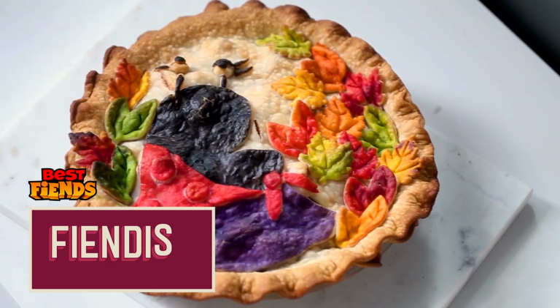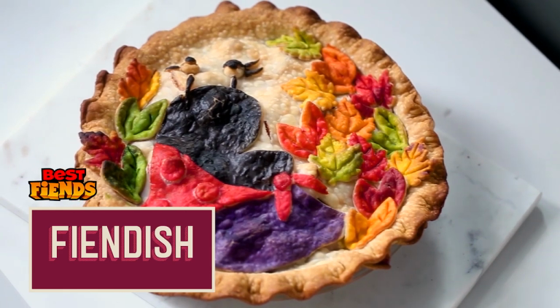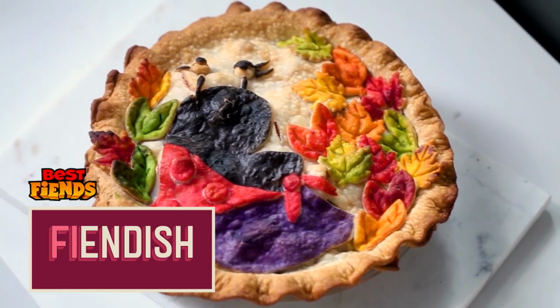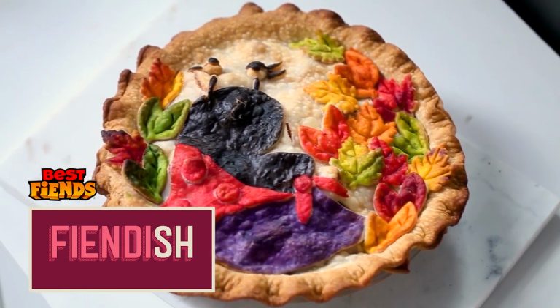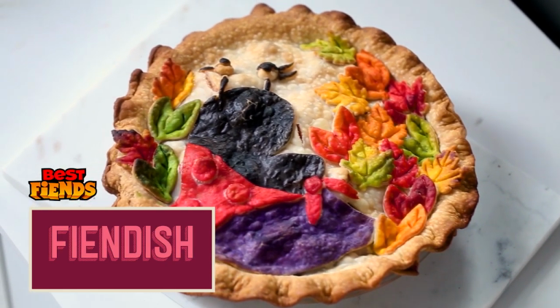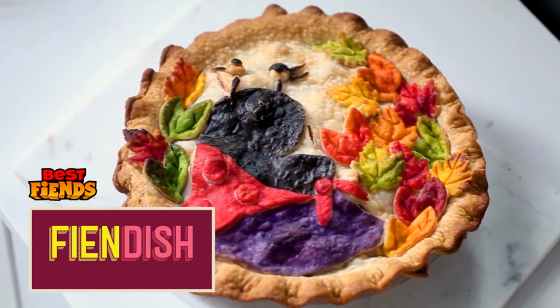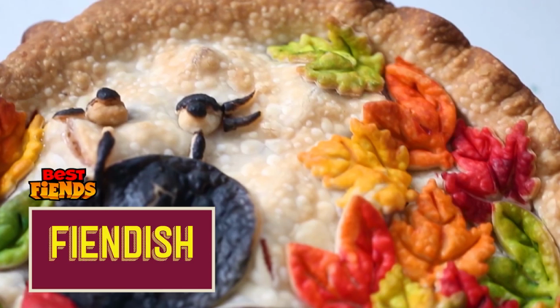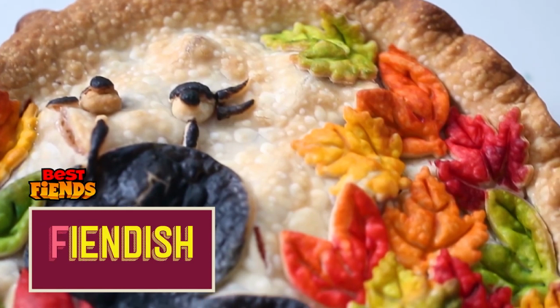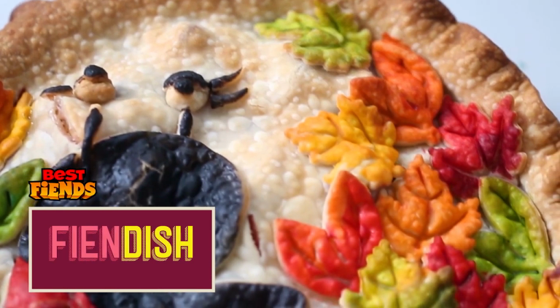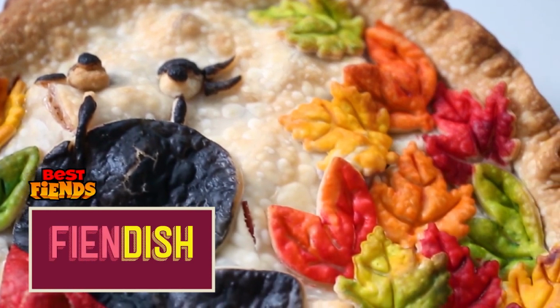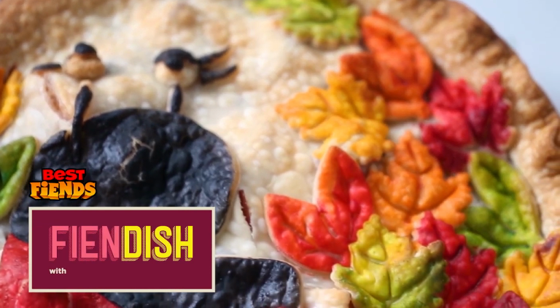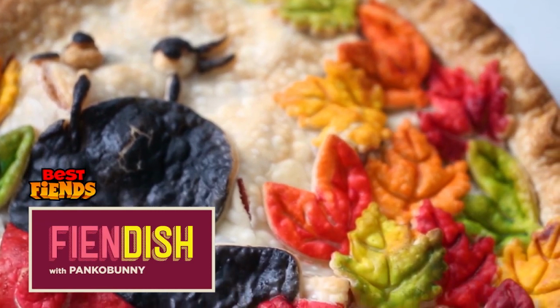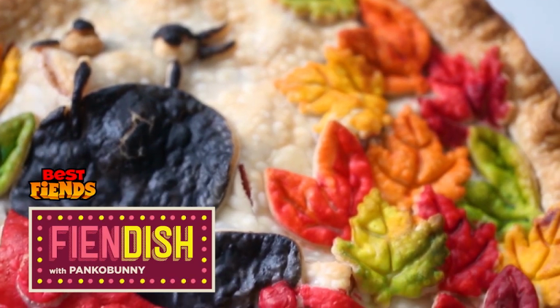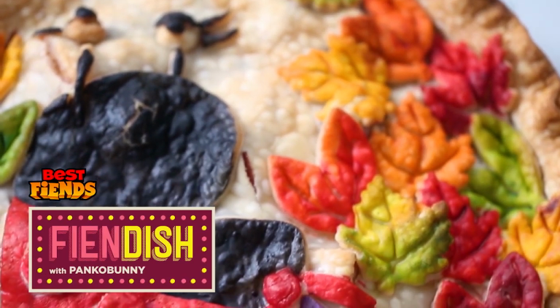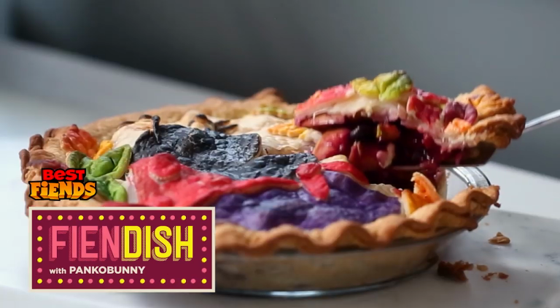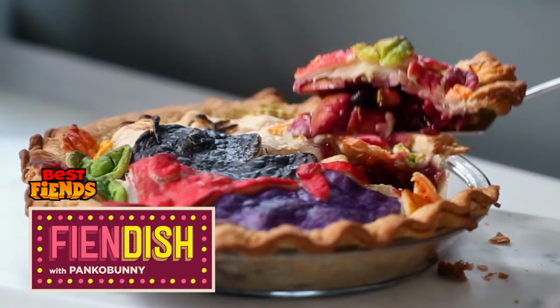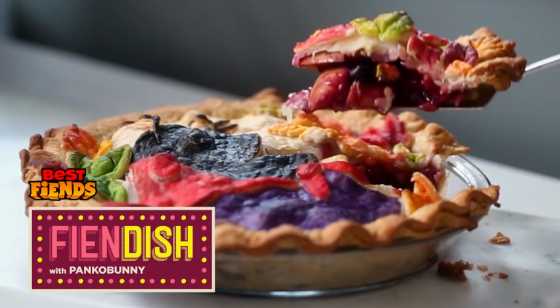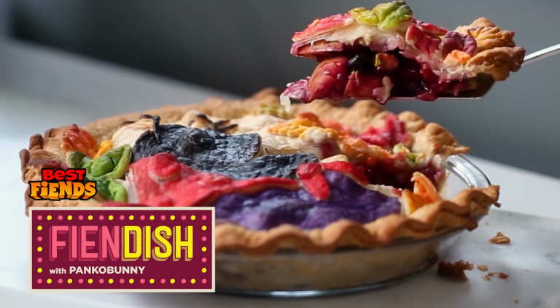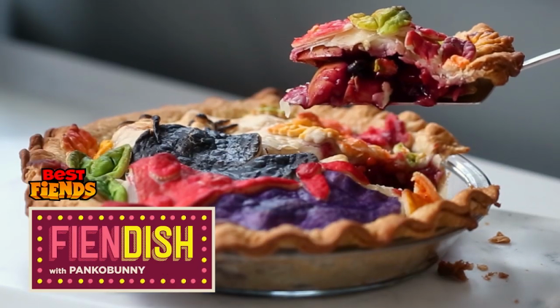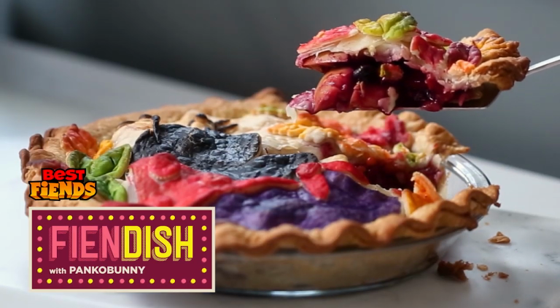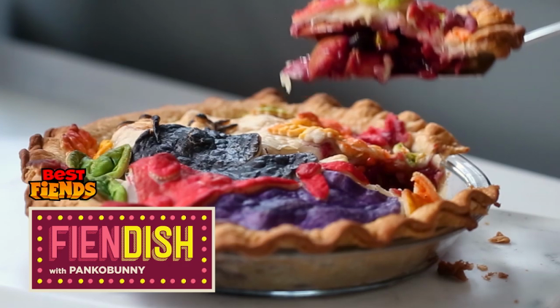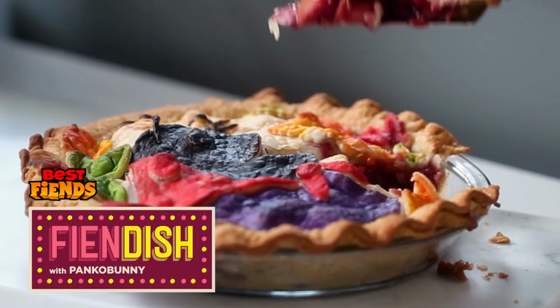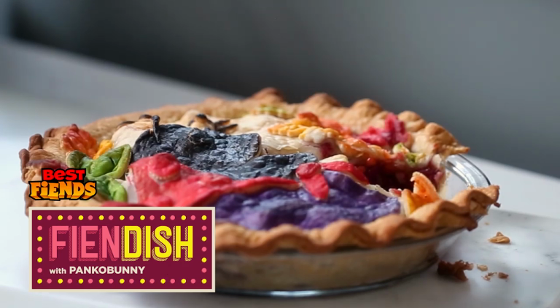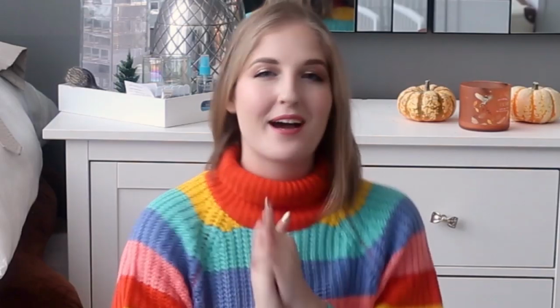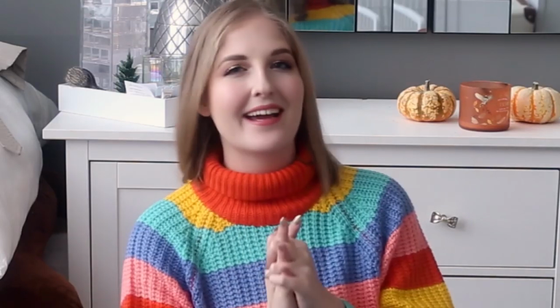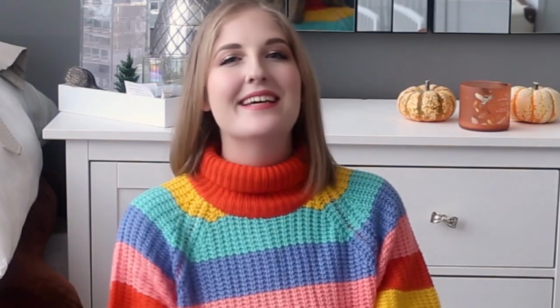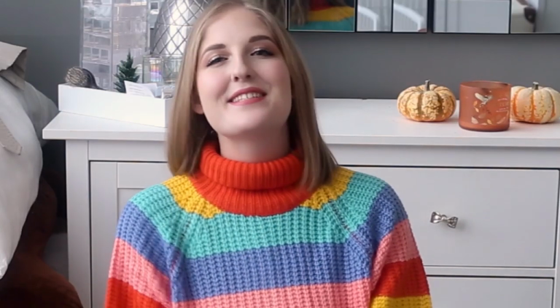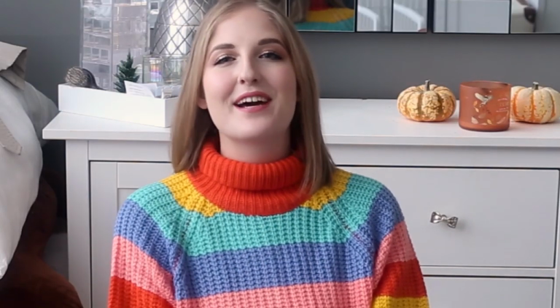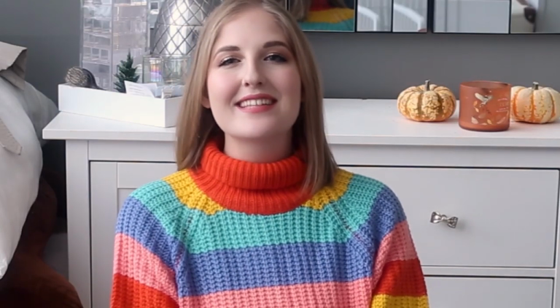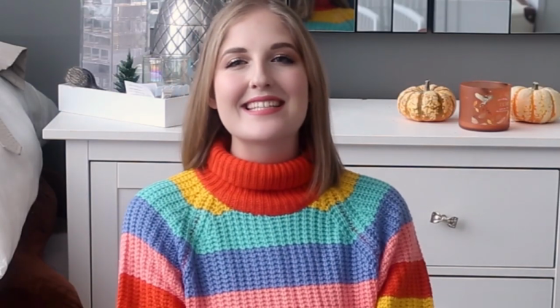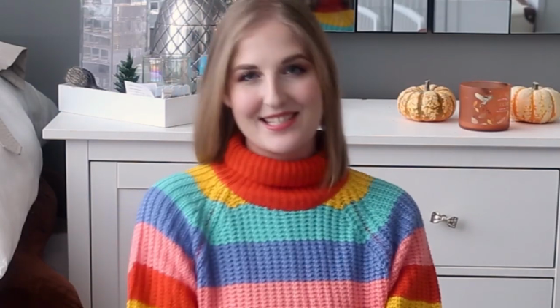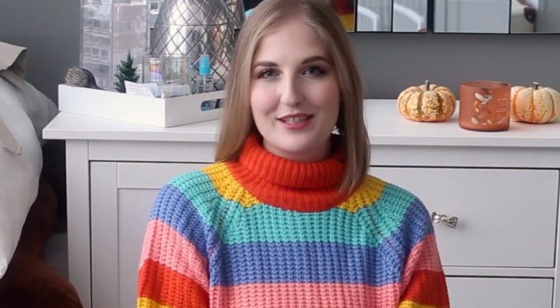Hello everybody, welcome back. My name is Cam from the YouTube channel Panko Bunny and today we are making Granny Slugs Pie. So, let's get started.